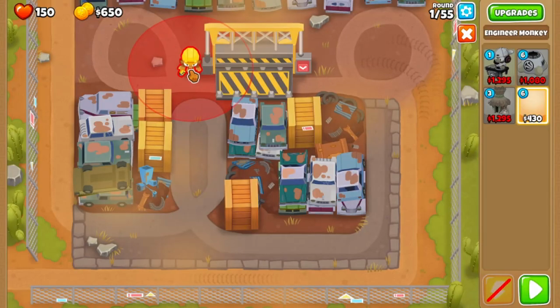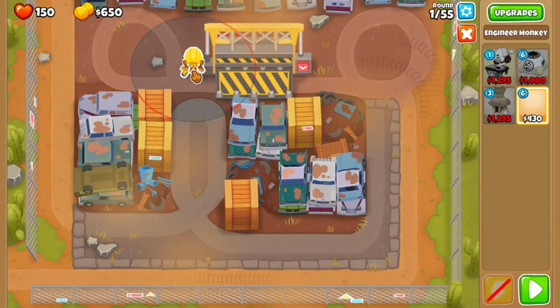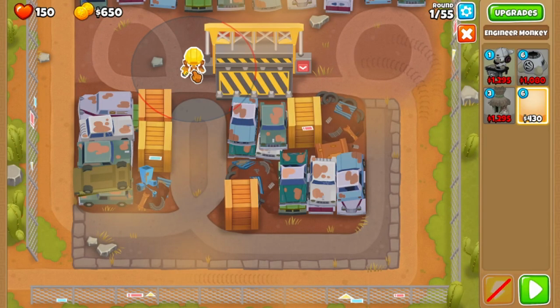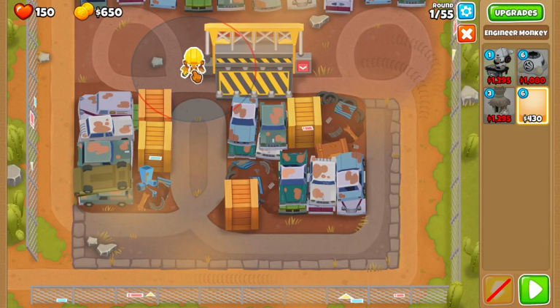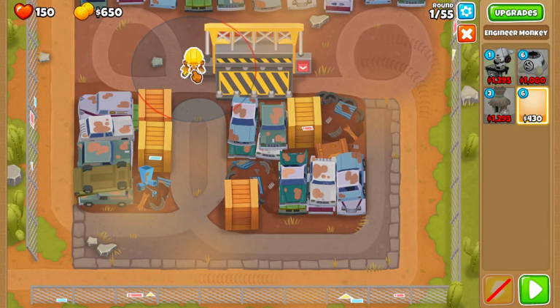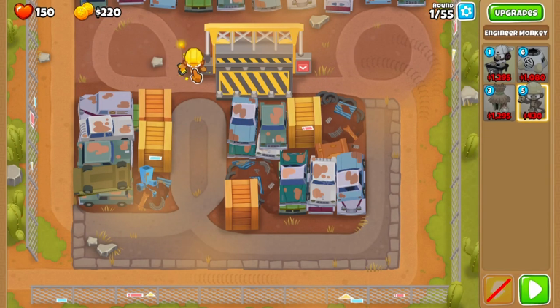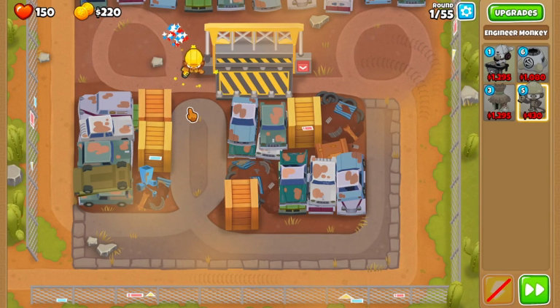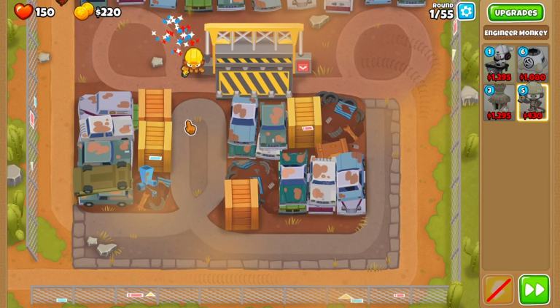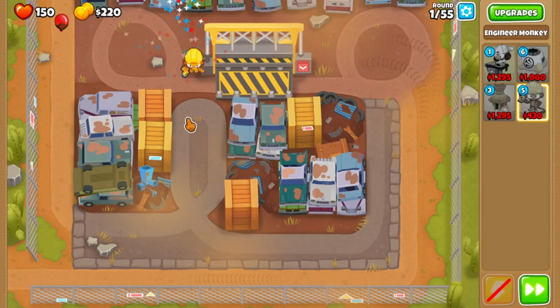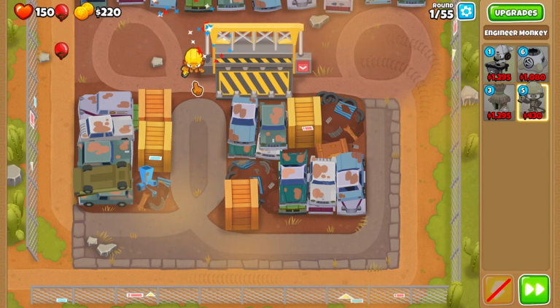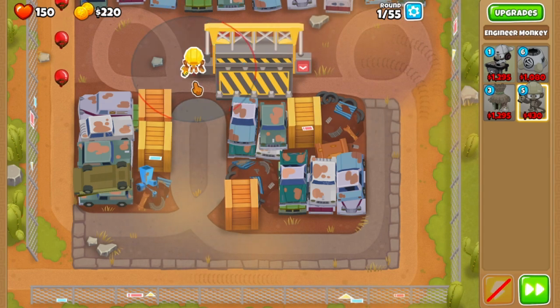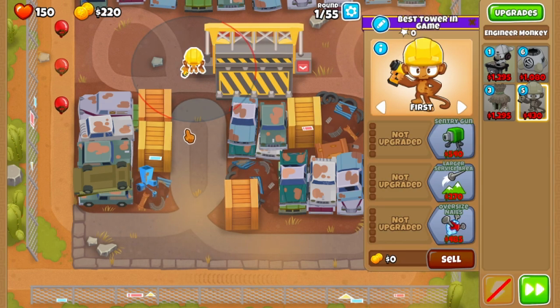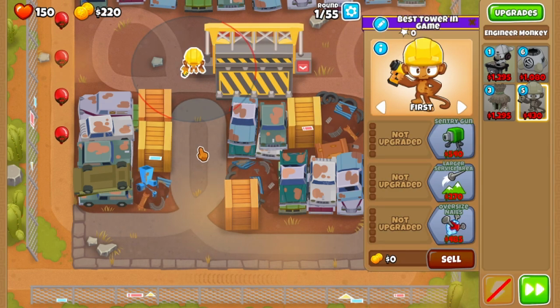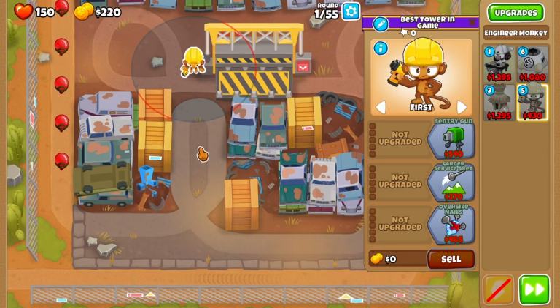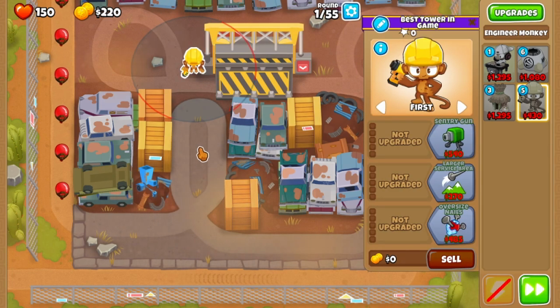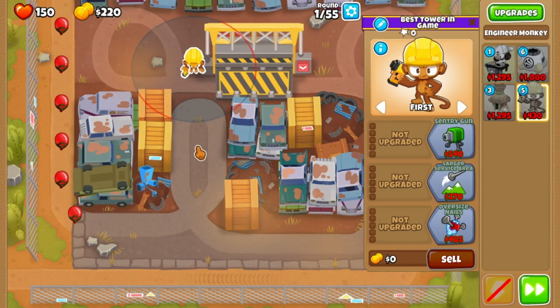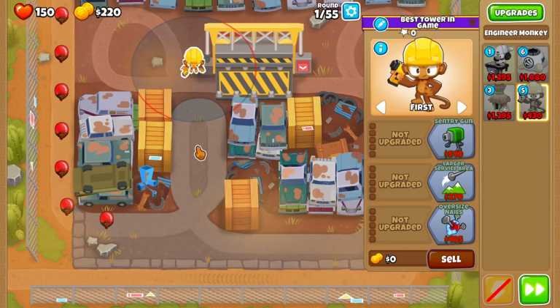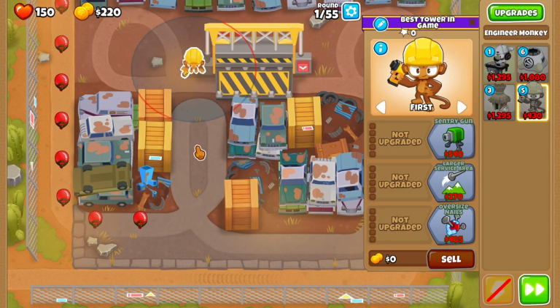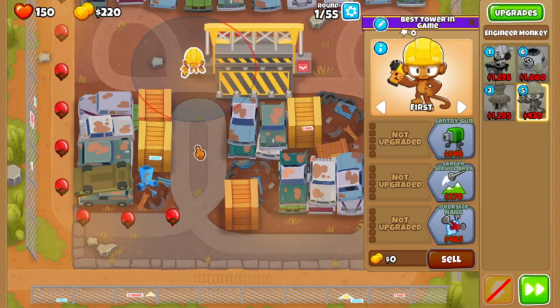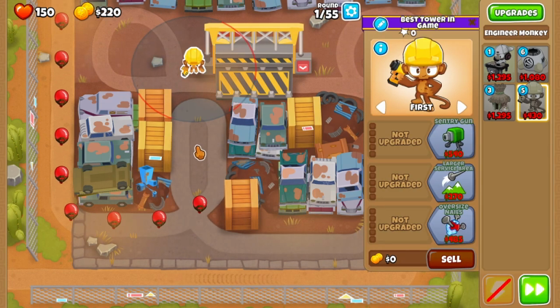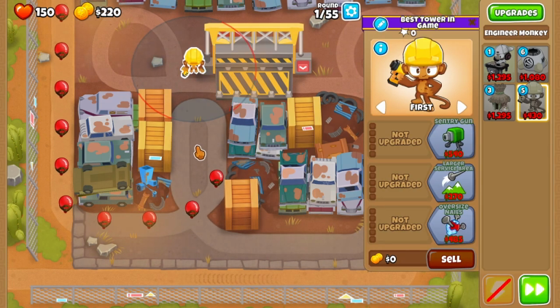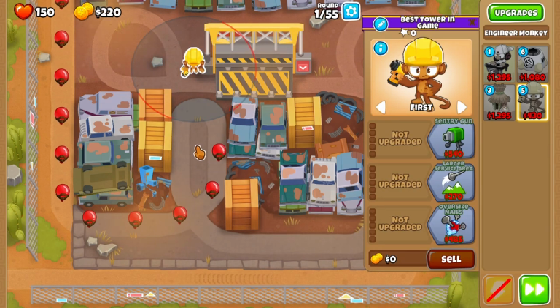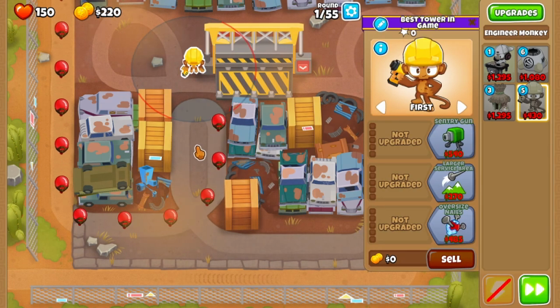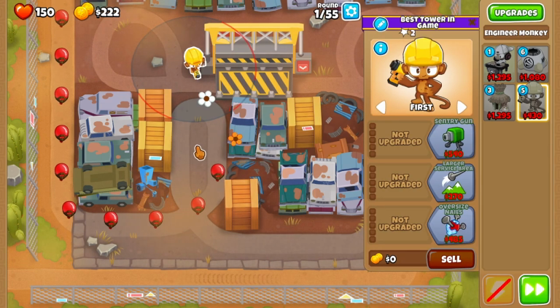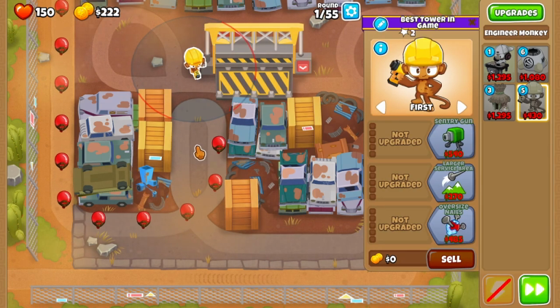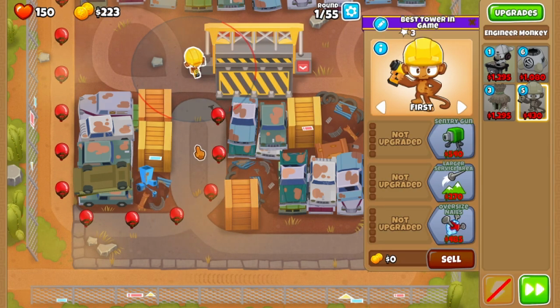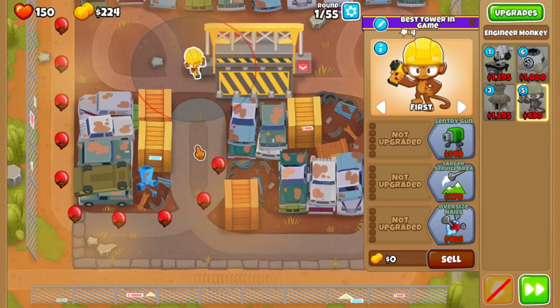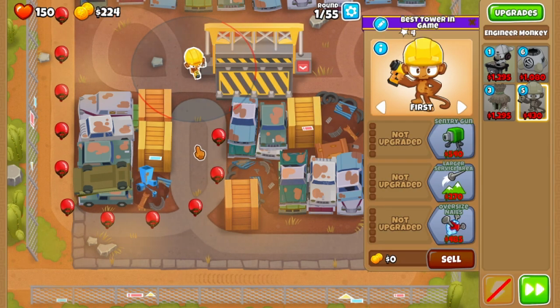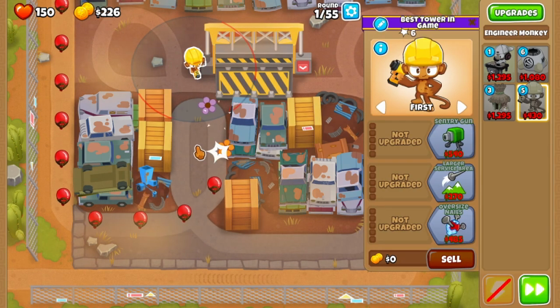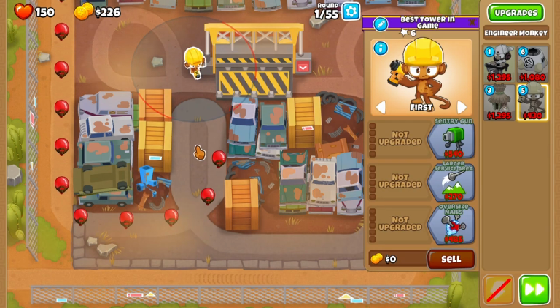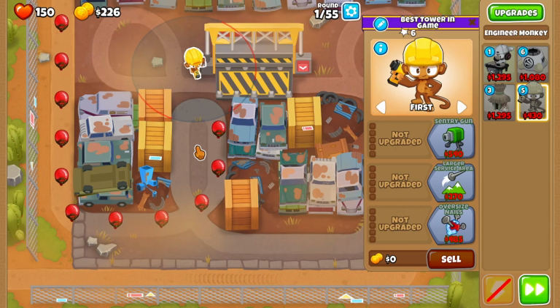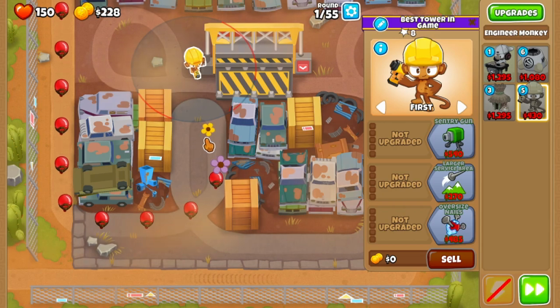You can easily beat this map with just one Ninja and one Spike Factory. This only works for the duration of the current Odyssey, so be quick.